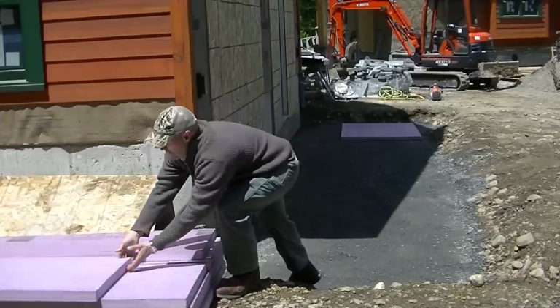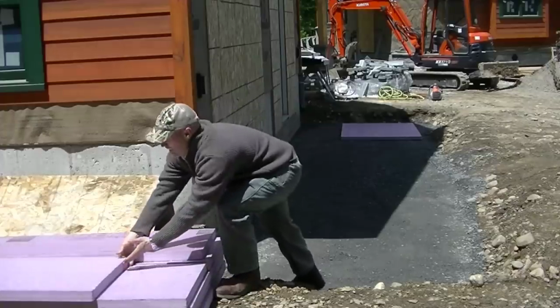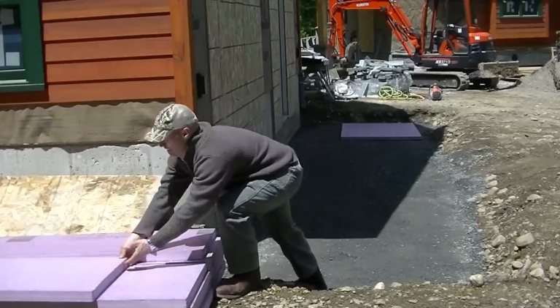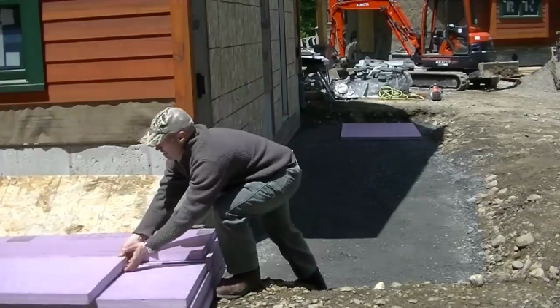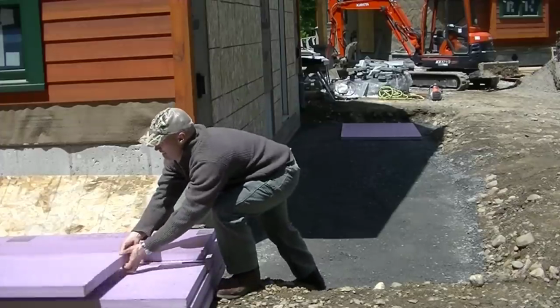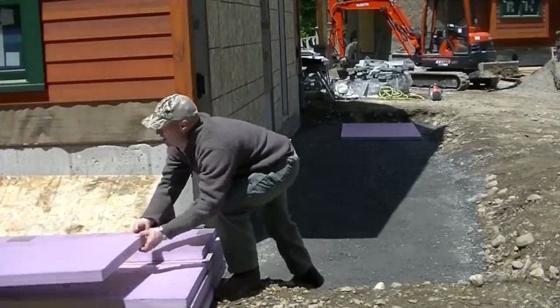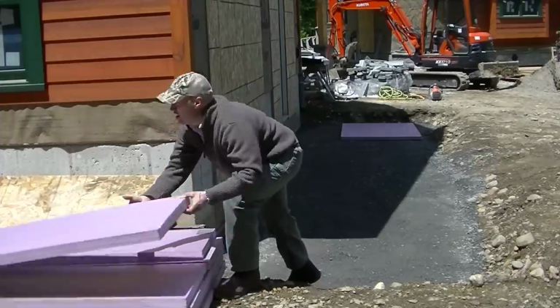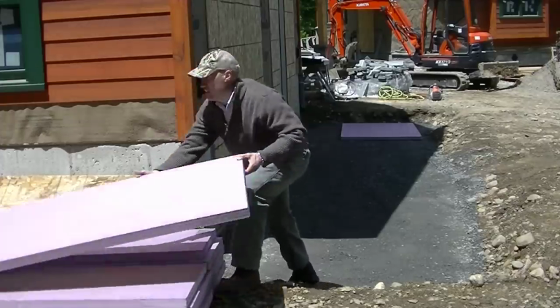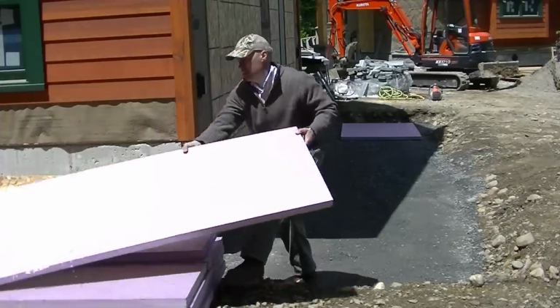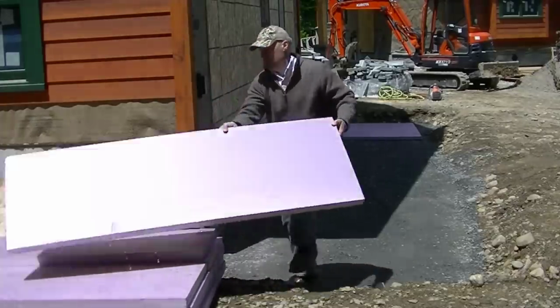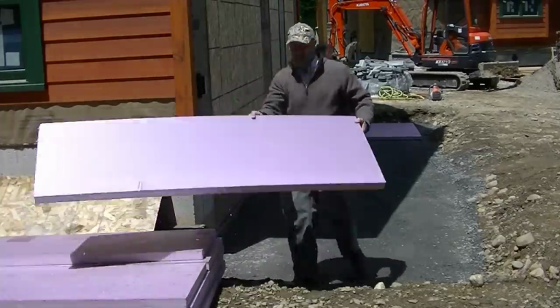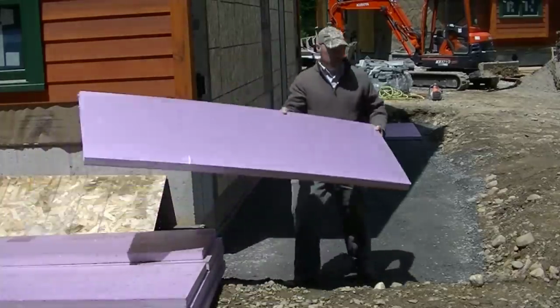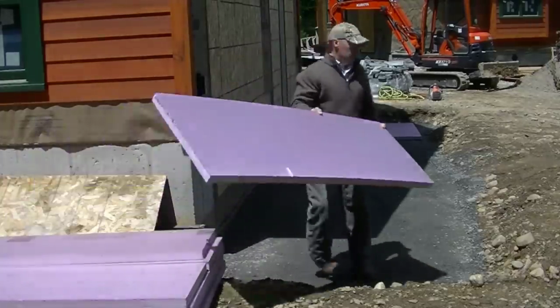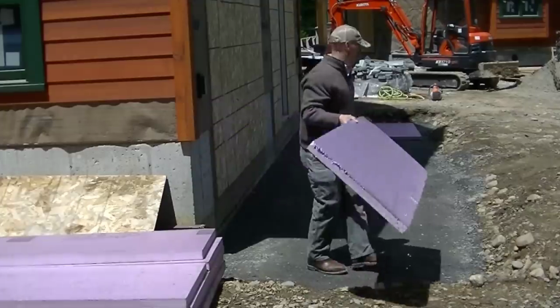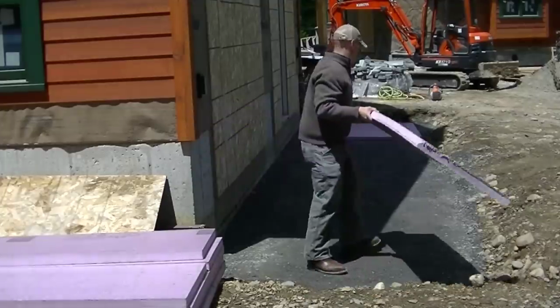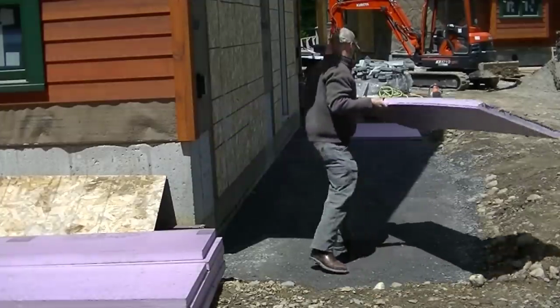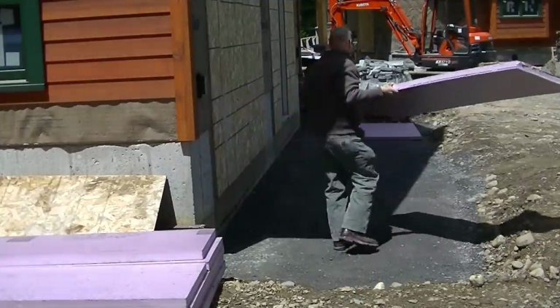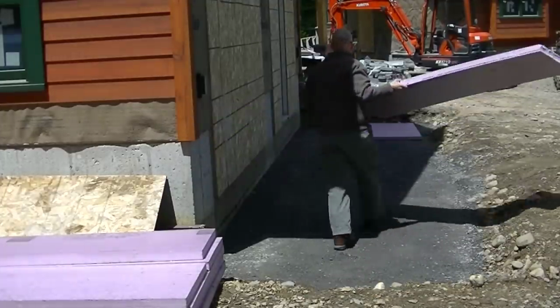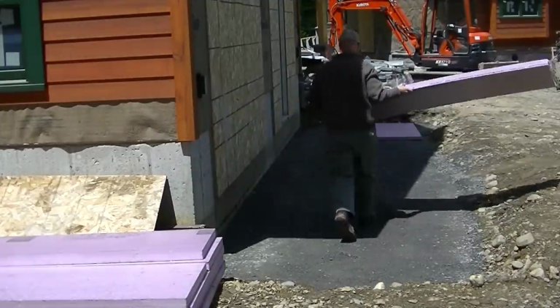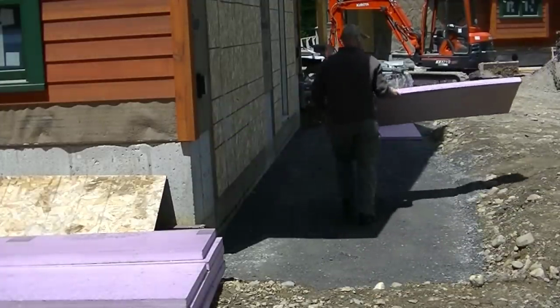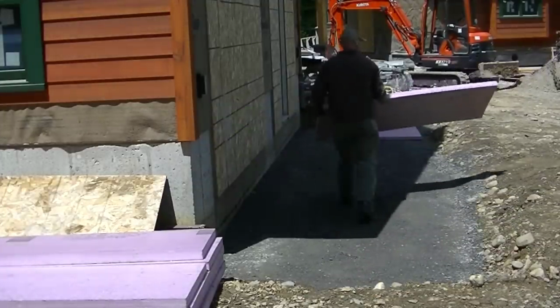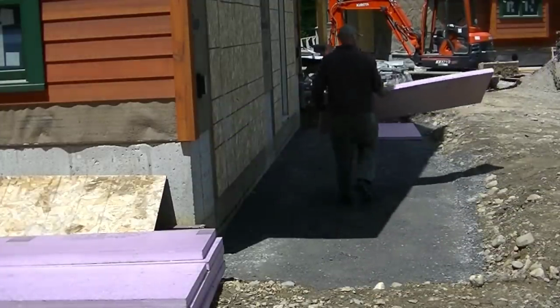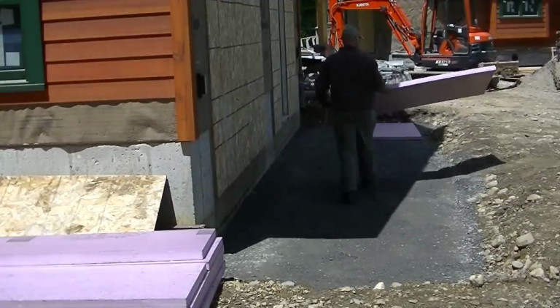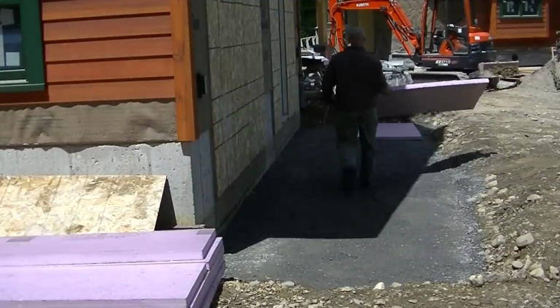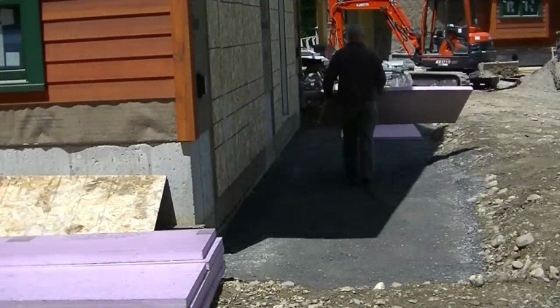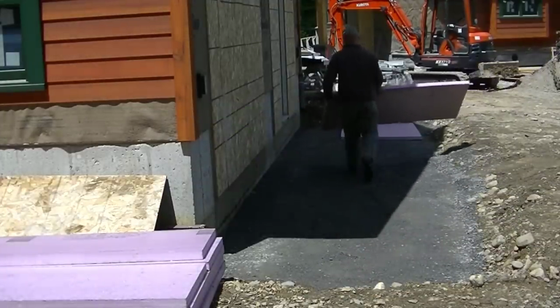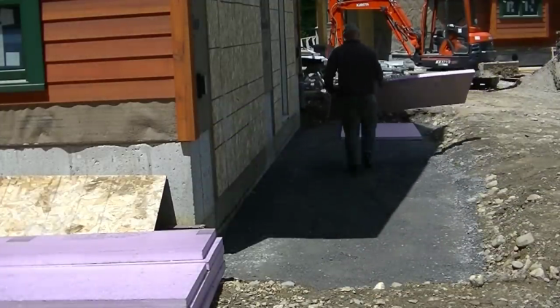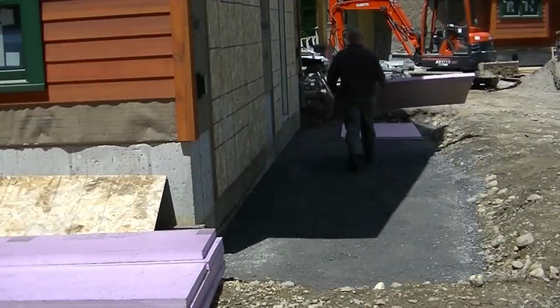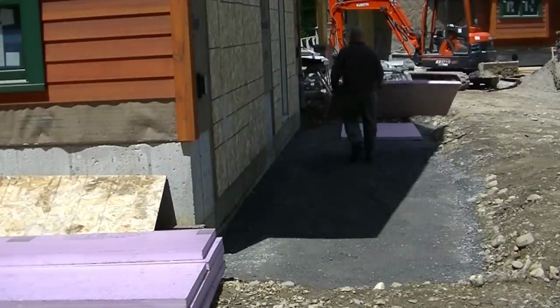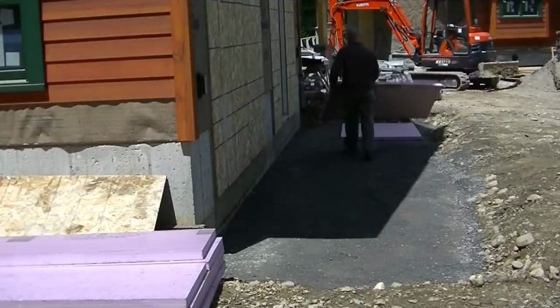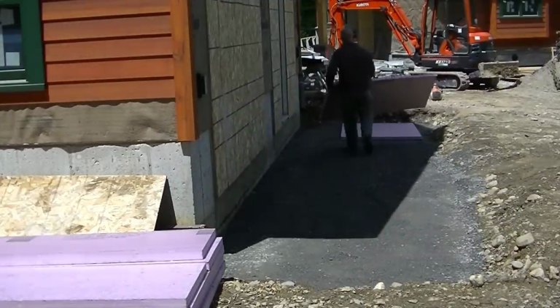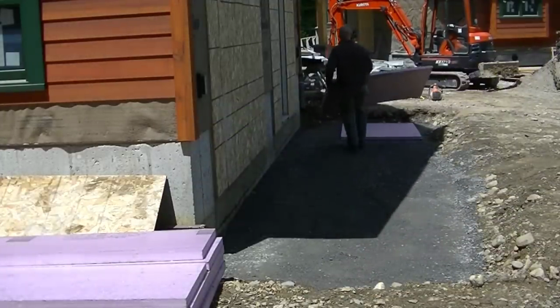Hey guys, Mike here. In this video I'm going to show you how we installed a four-foot concrete apron in front of this garage.